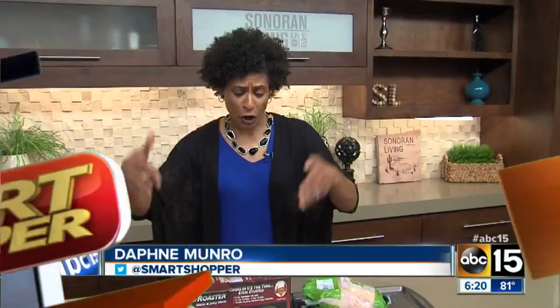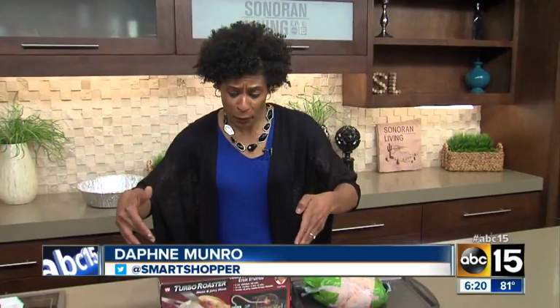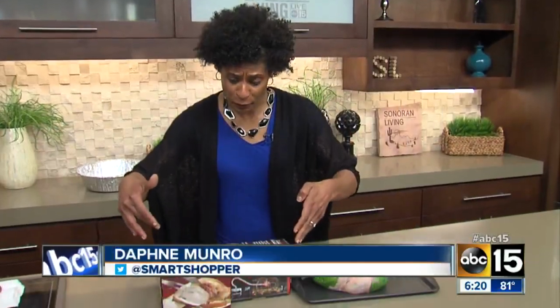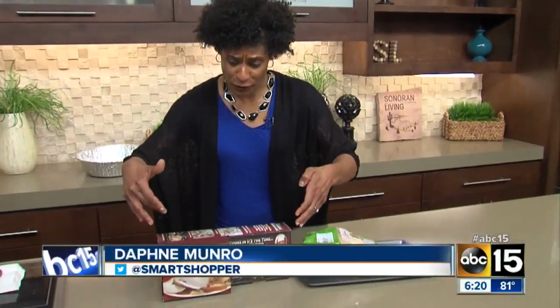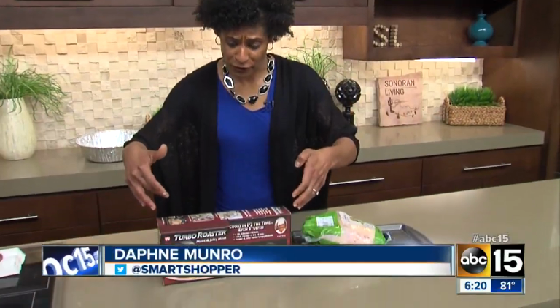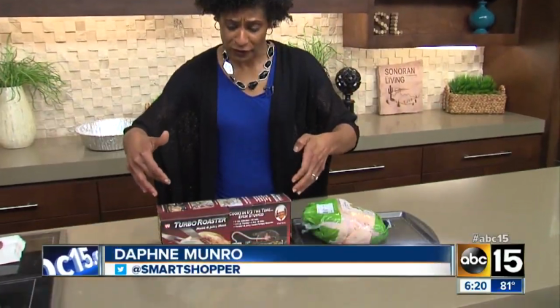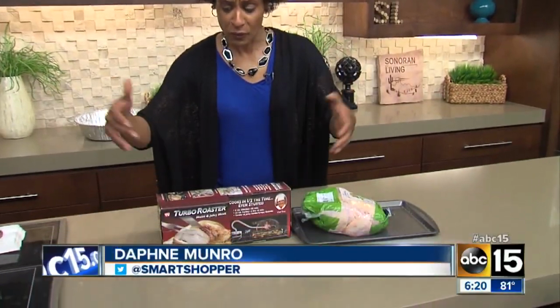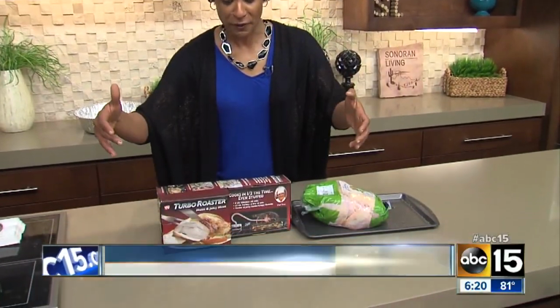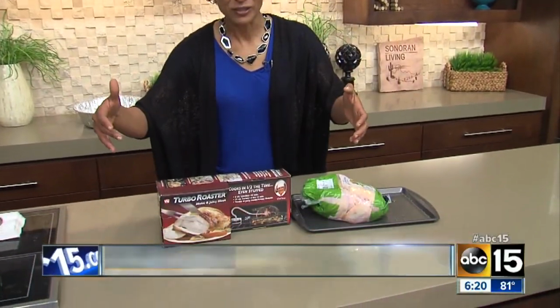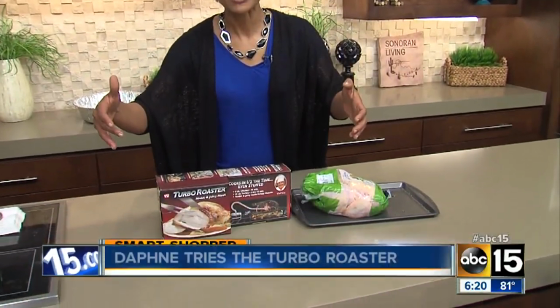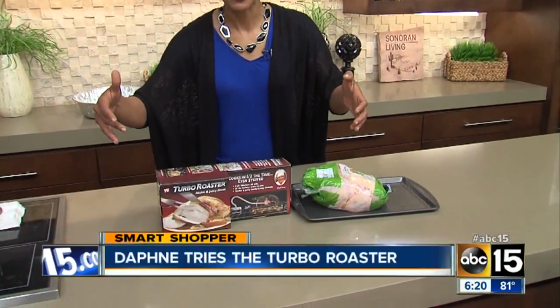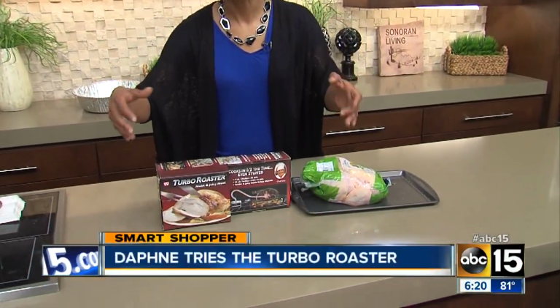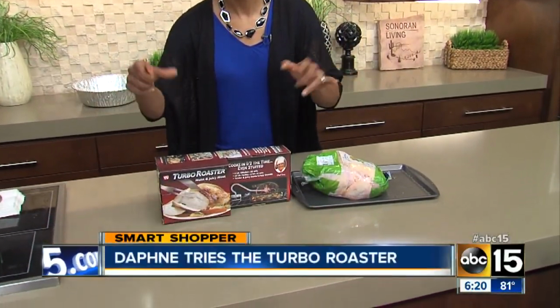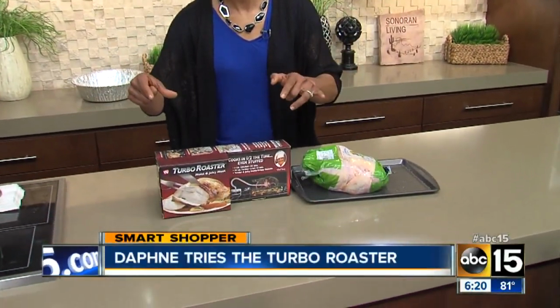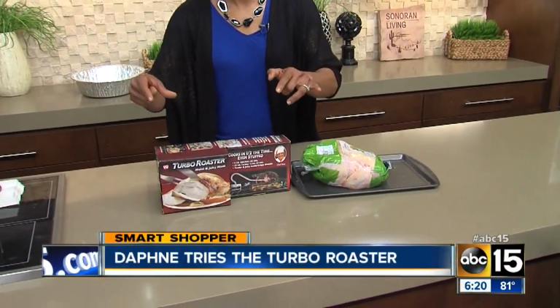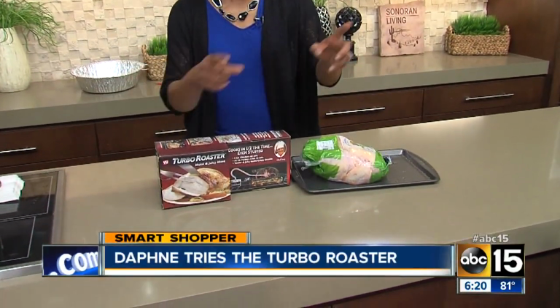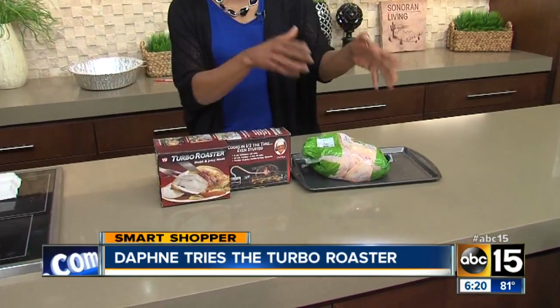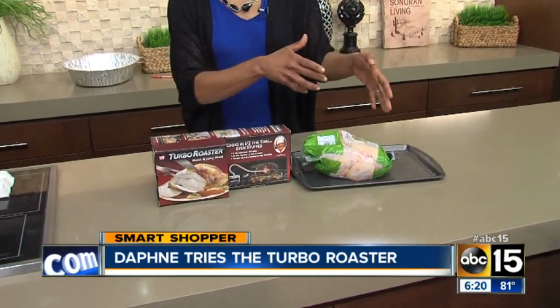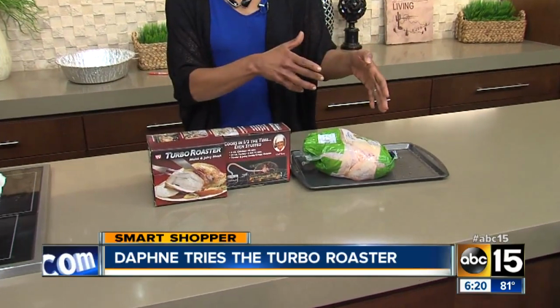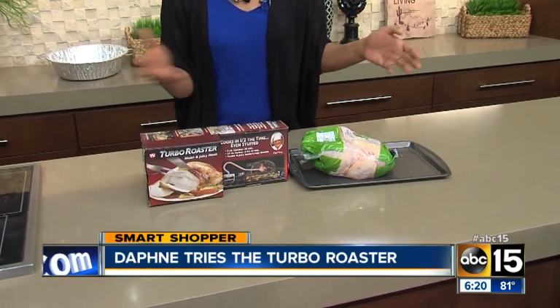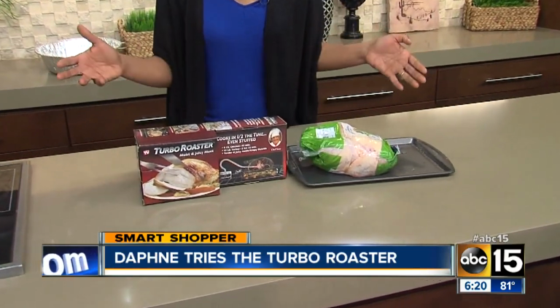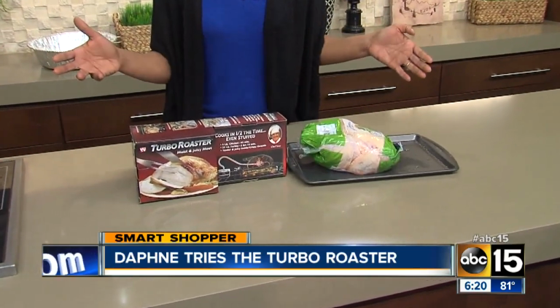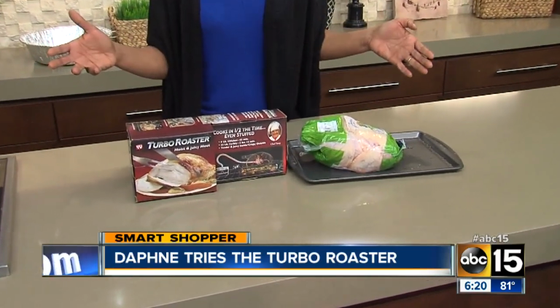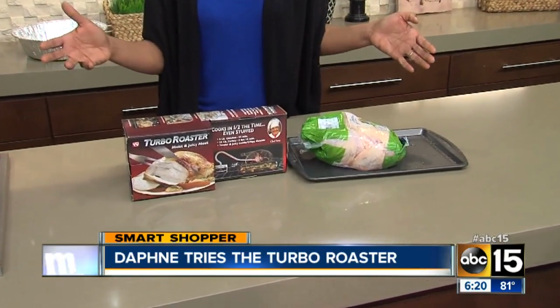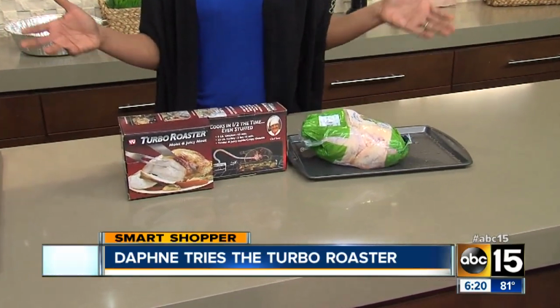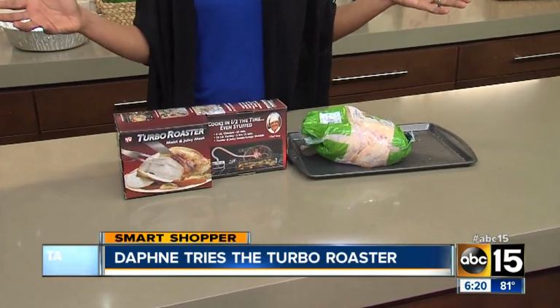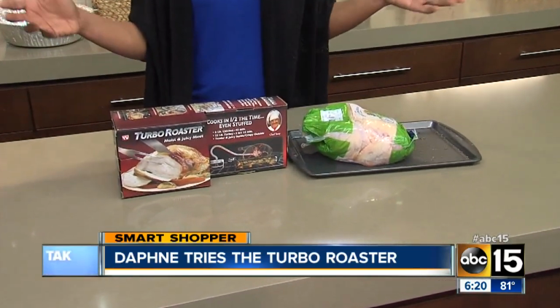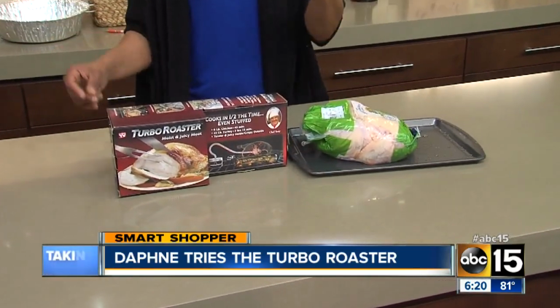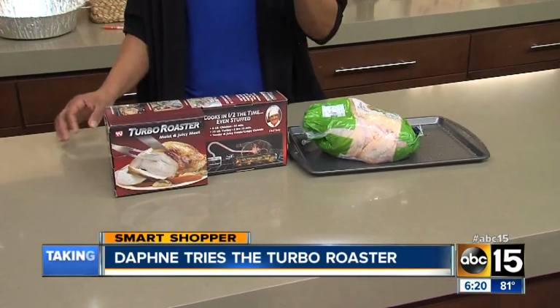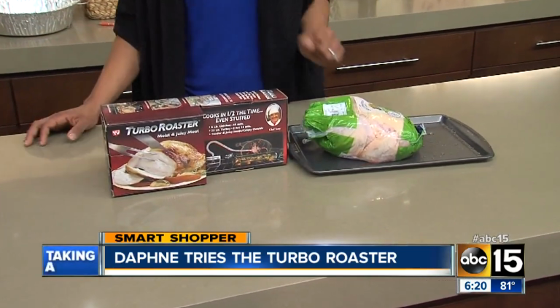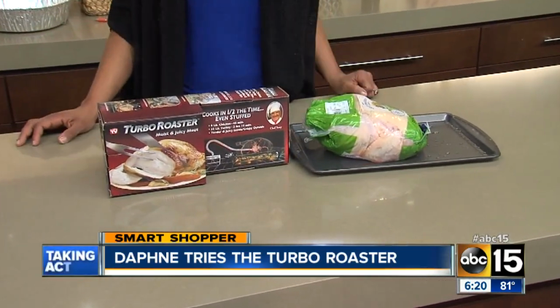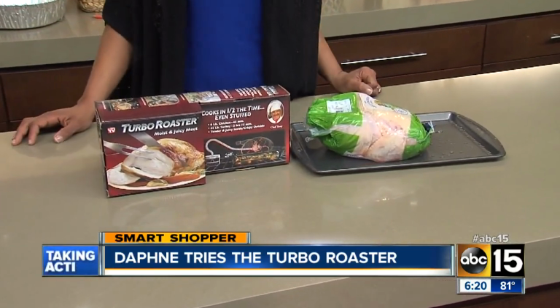Turbo Roaster. Well, the makers of this product claim that they can cook your chicken in half the time. Well, let me try it before you buy it.